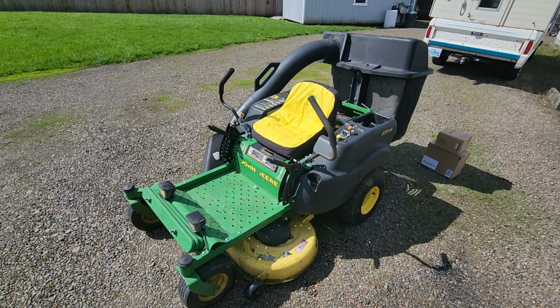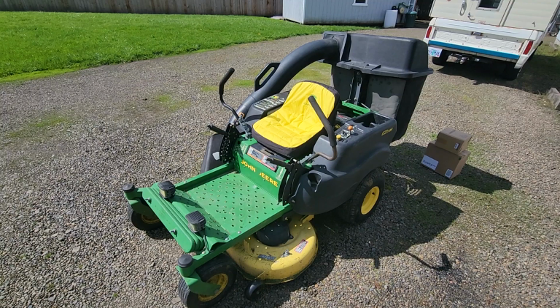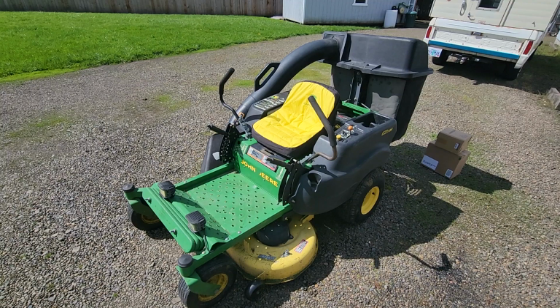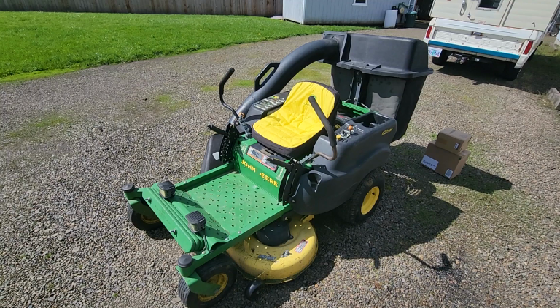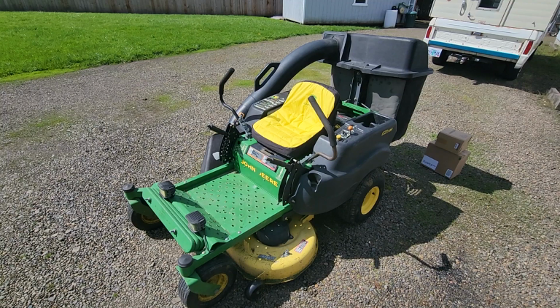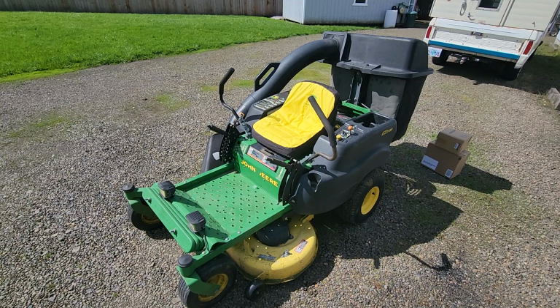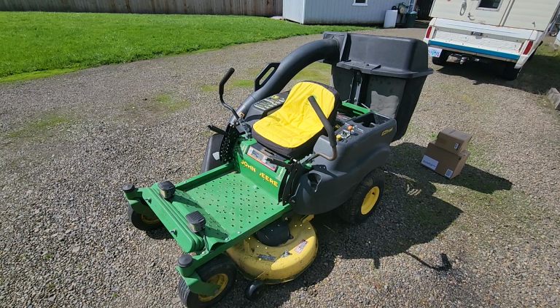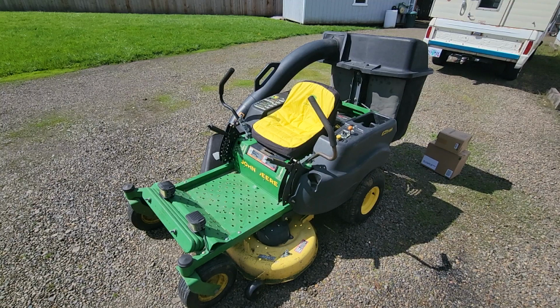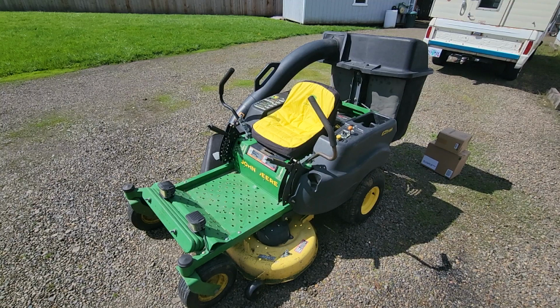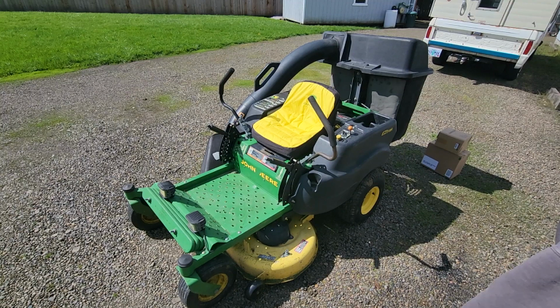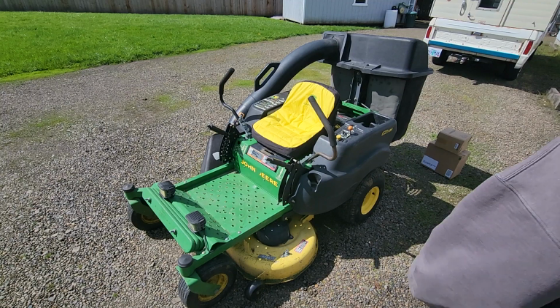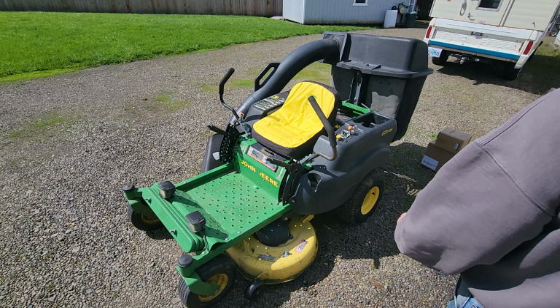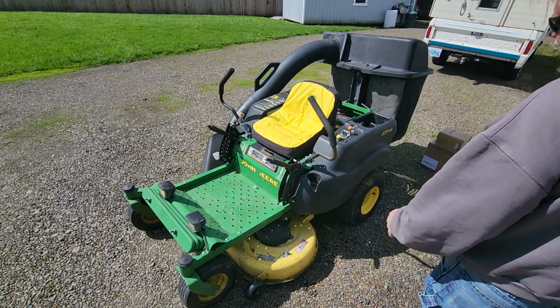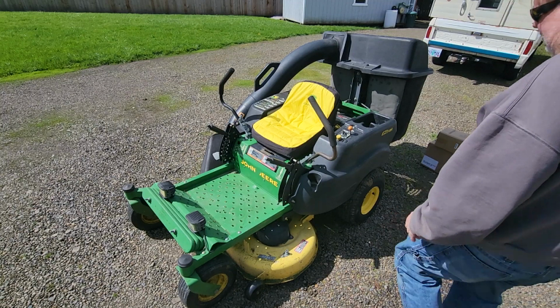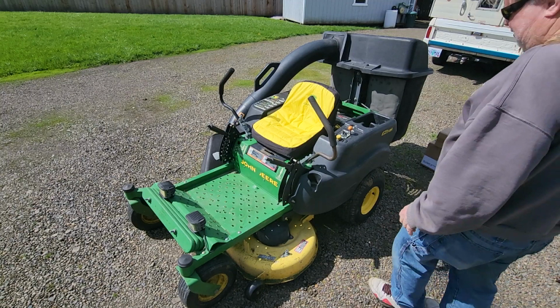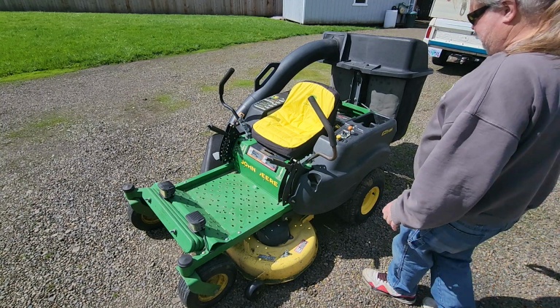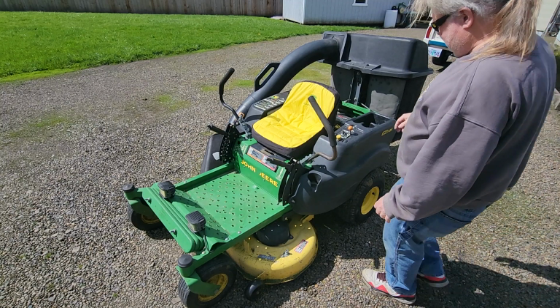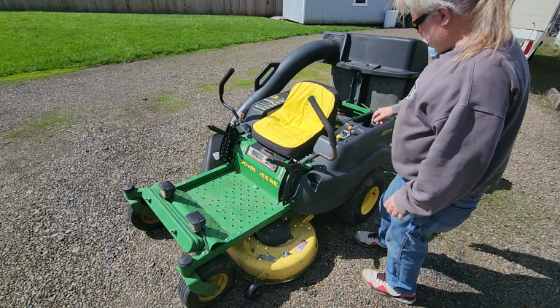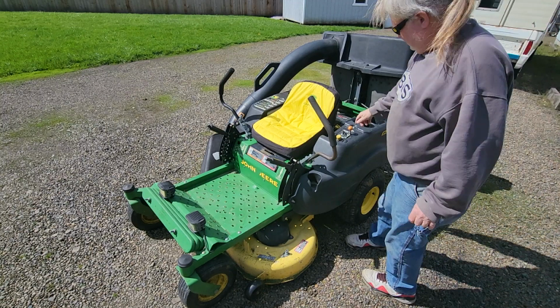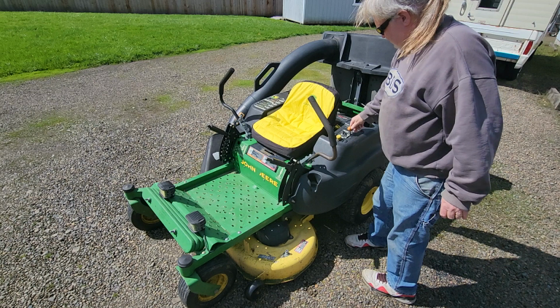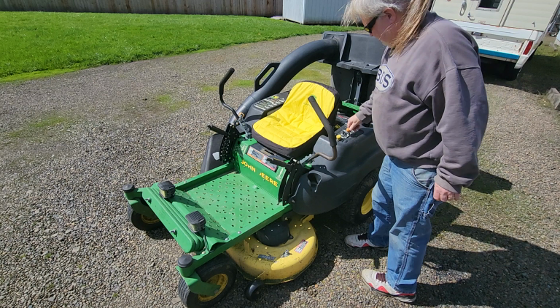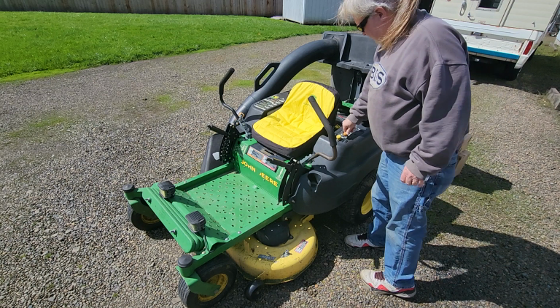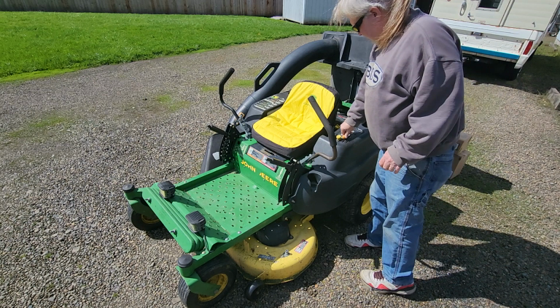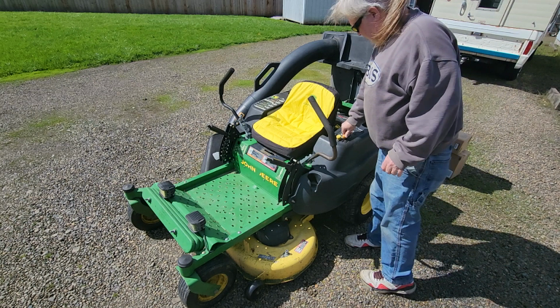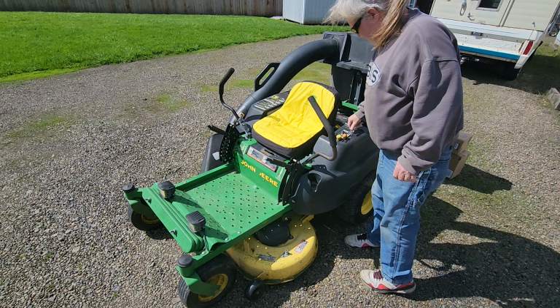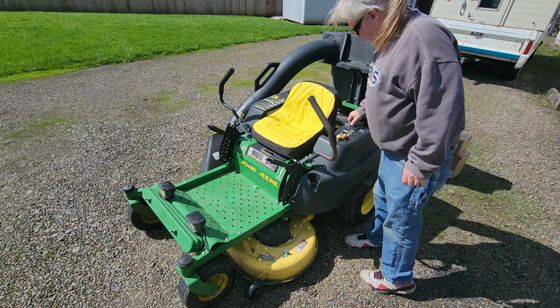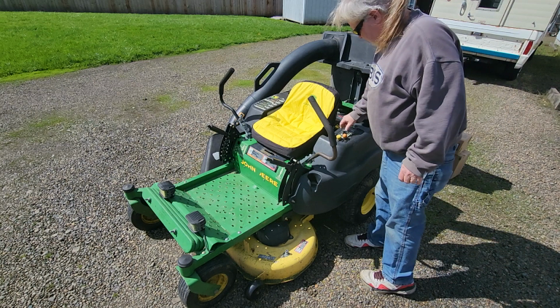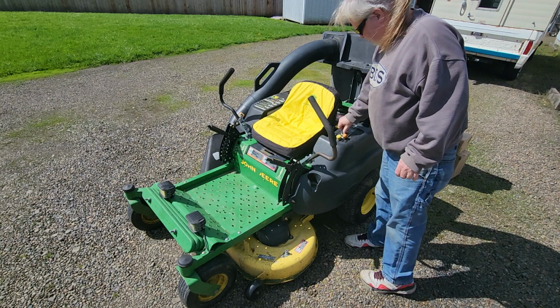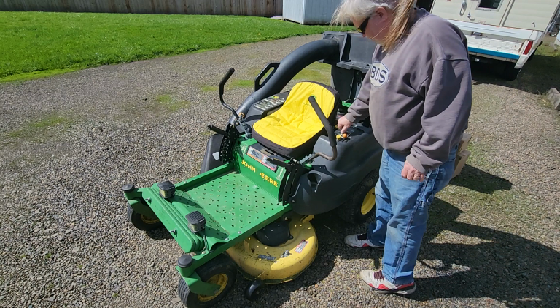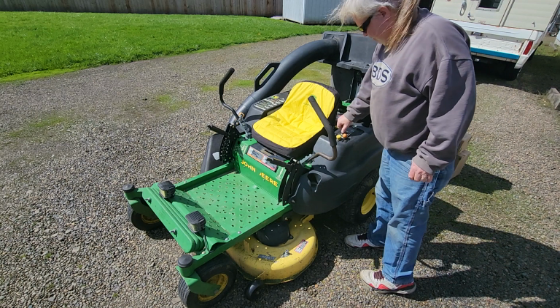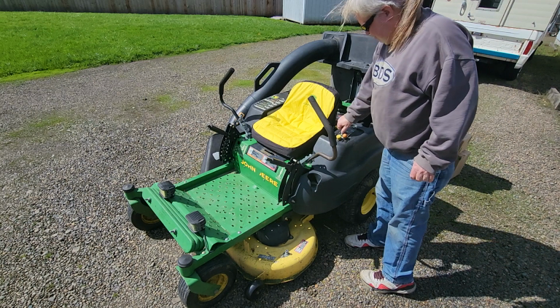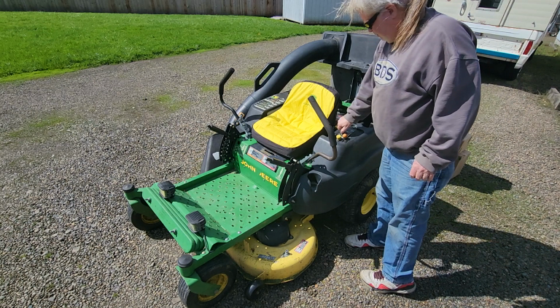Alright — brakes on, choke on — fire in the hole!